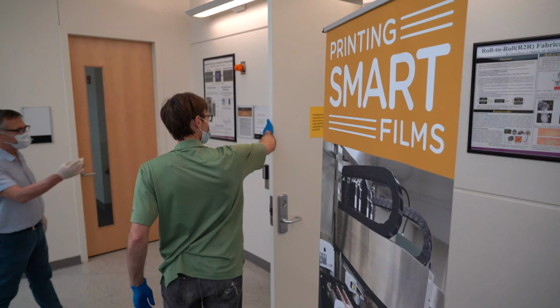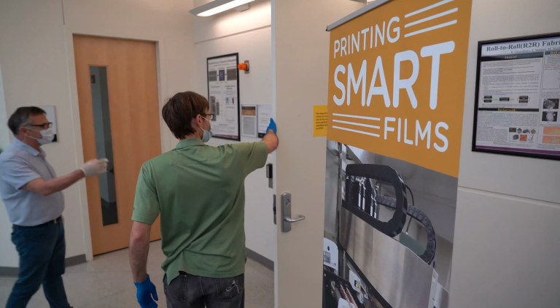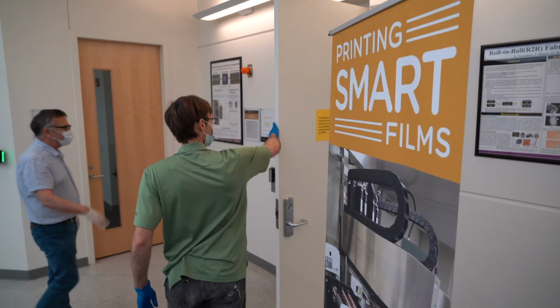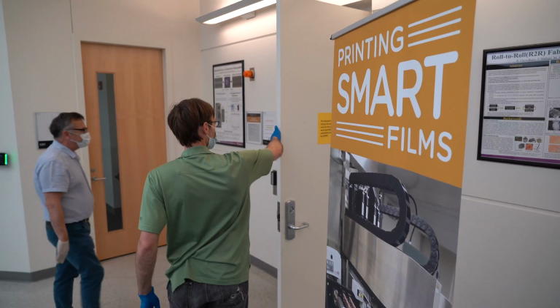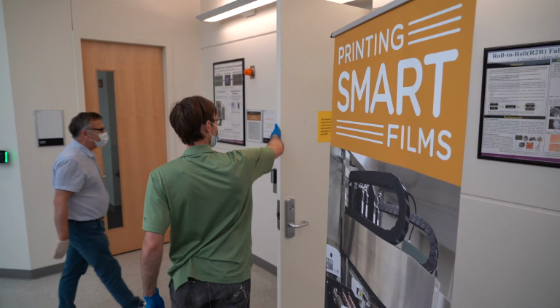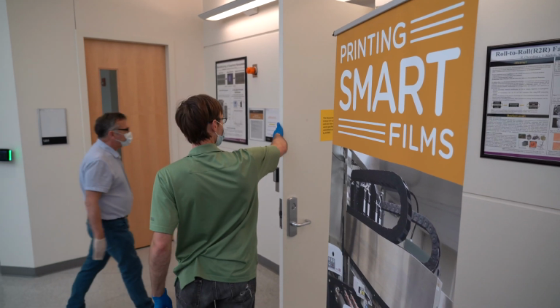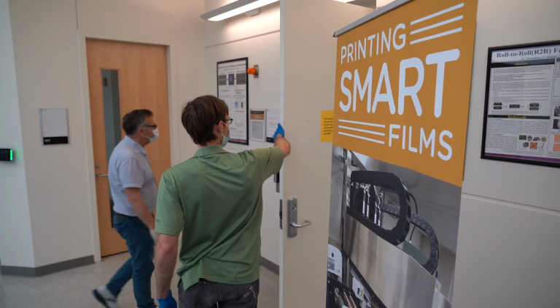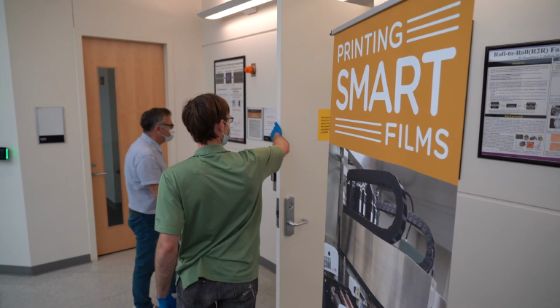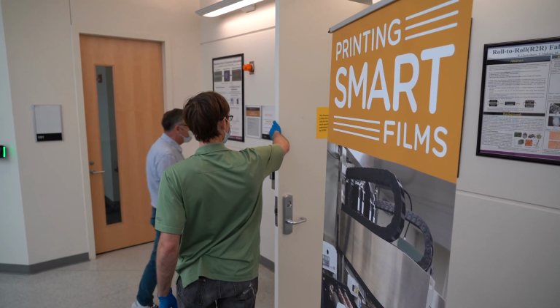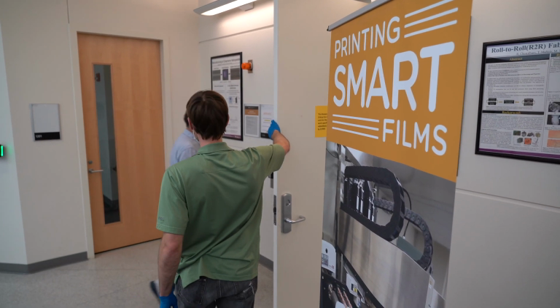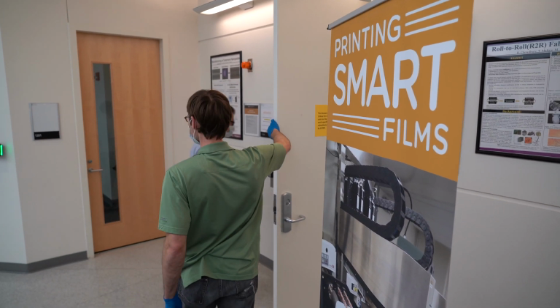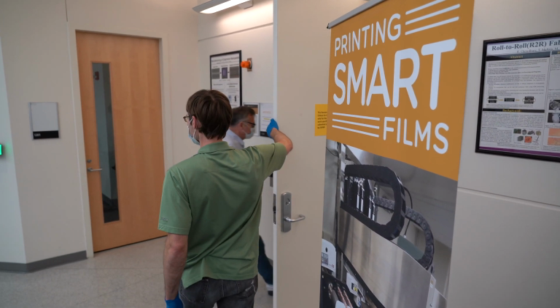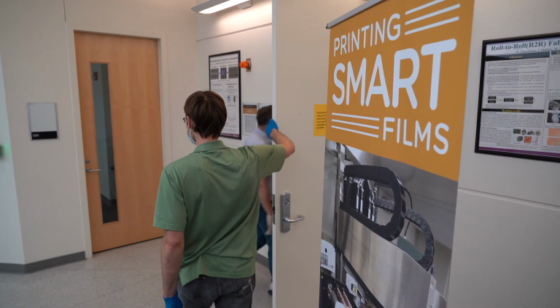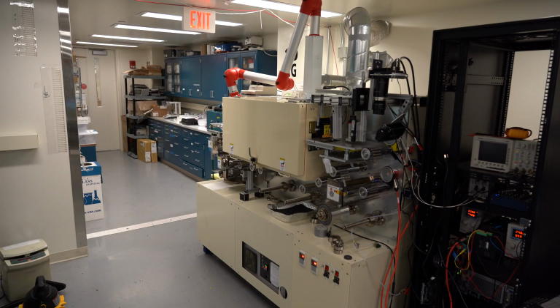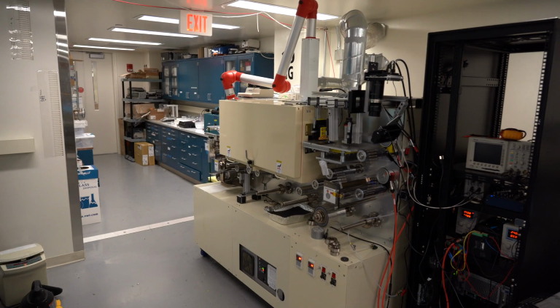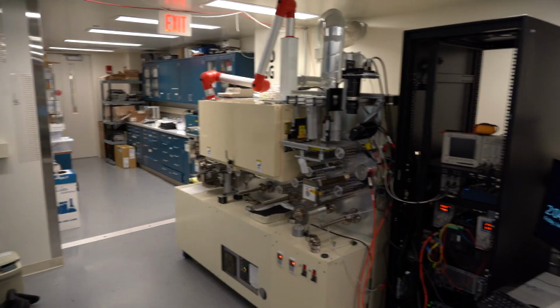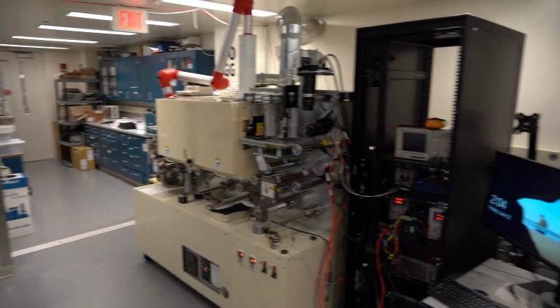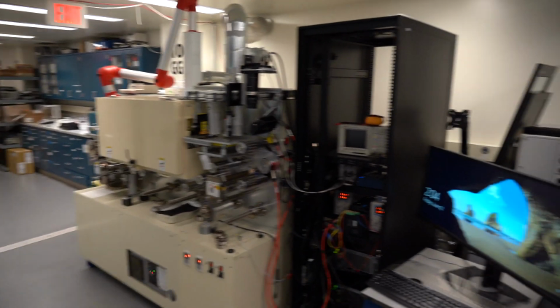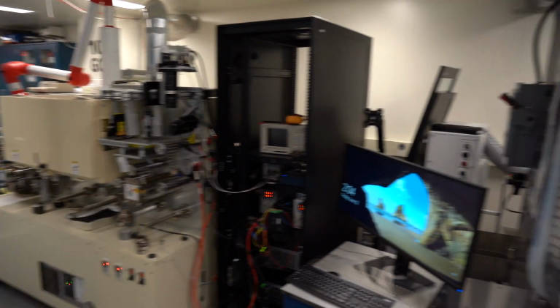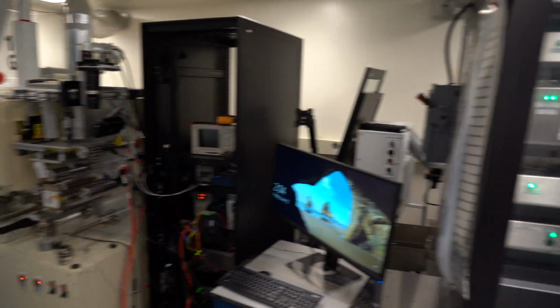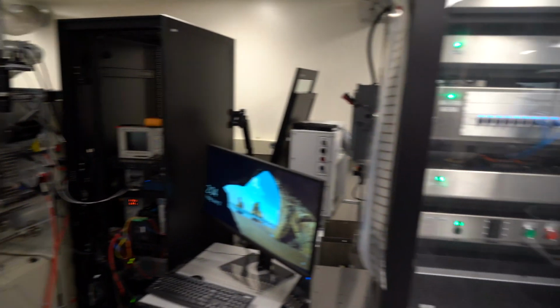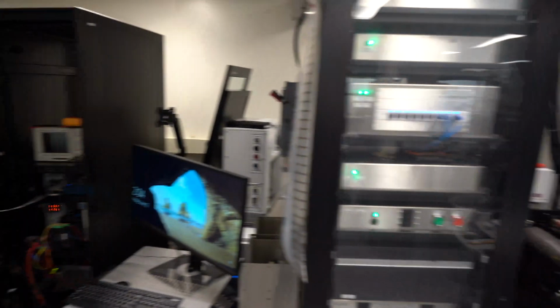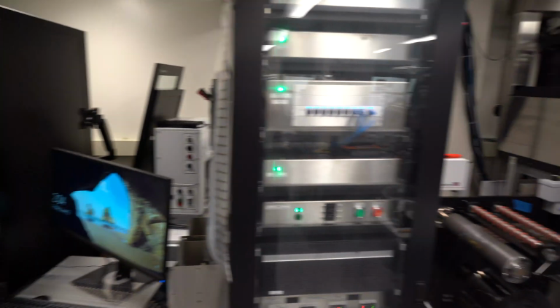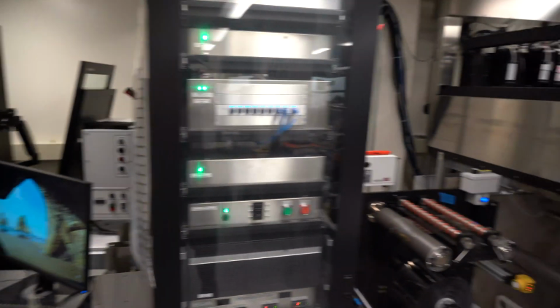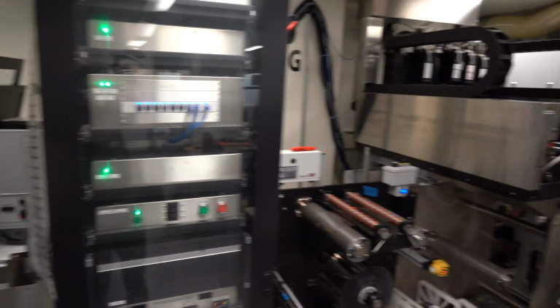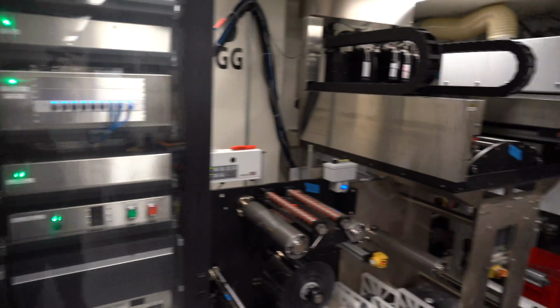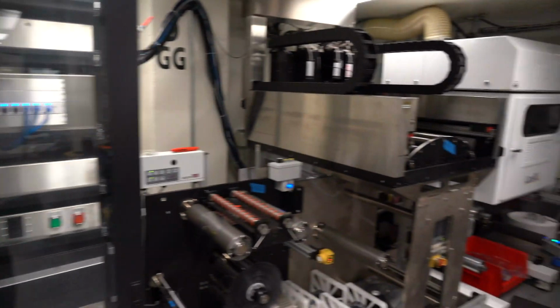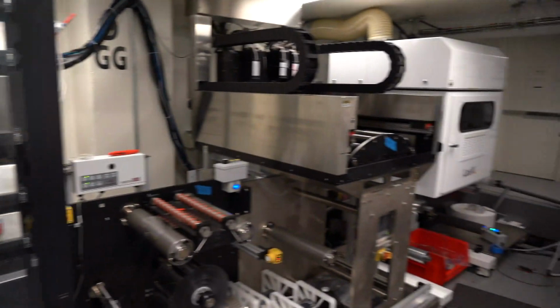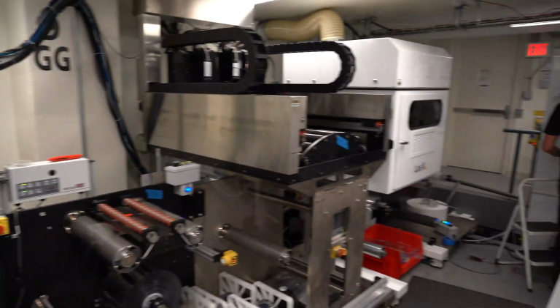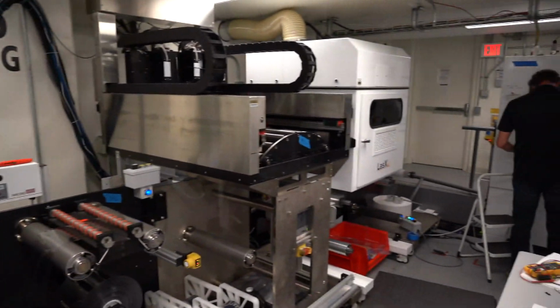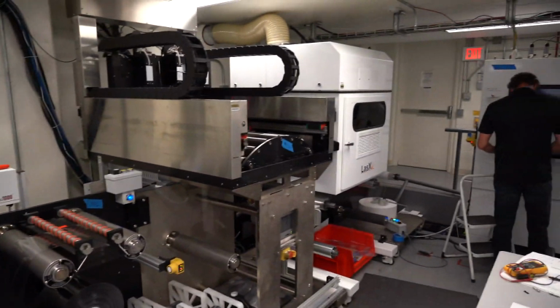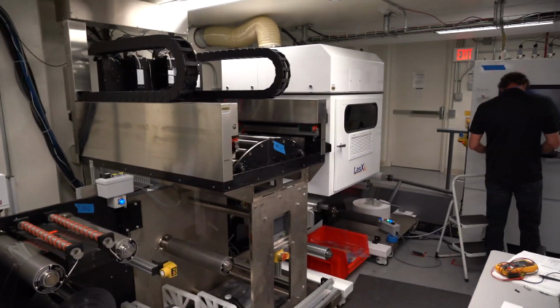The main project that I was hired into is roll-to-roll manufacturing, and I actually built a roll-to-roll machine in a clean room.